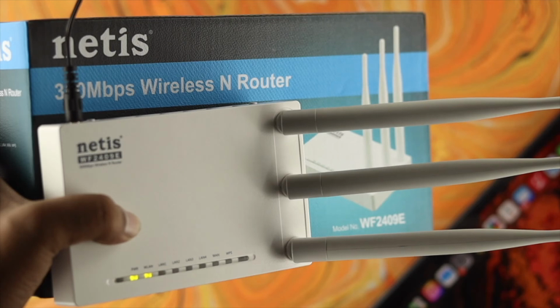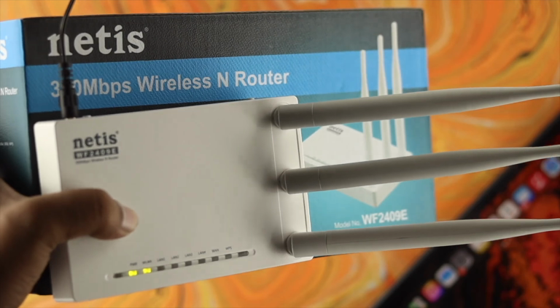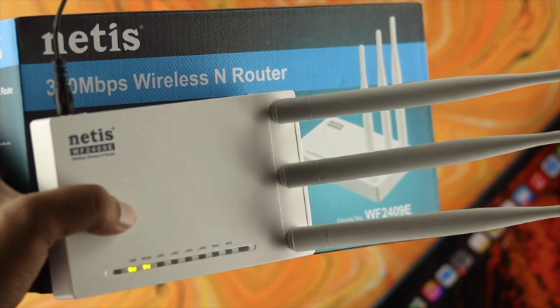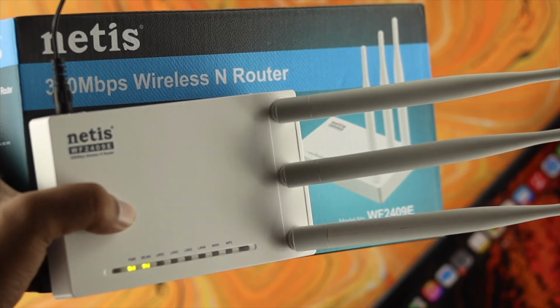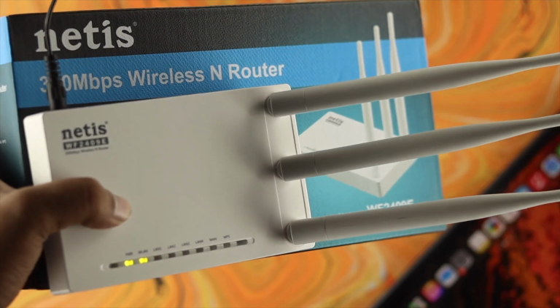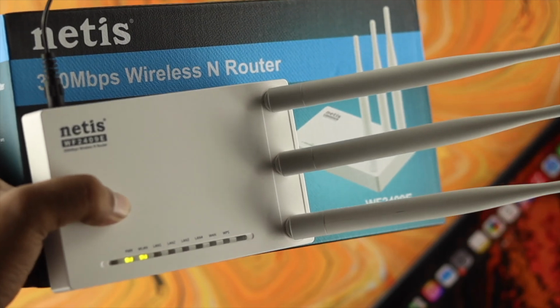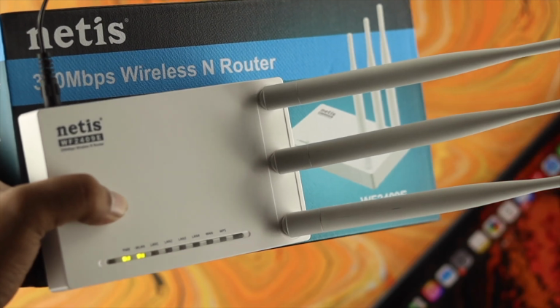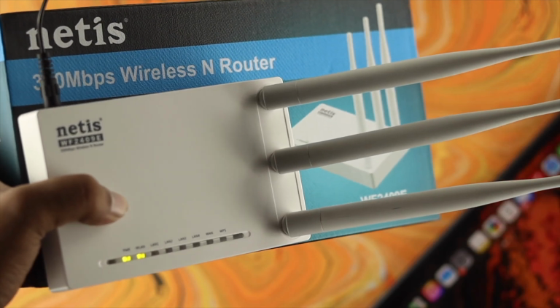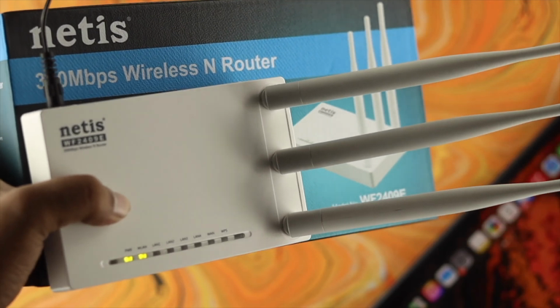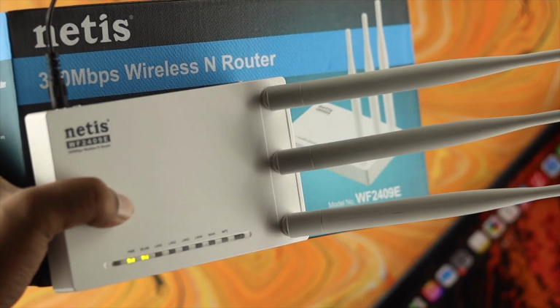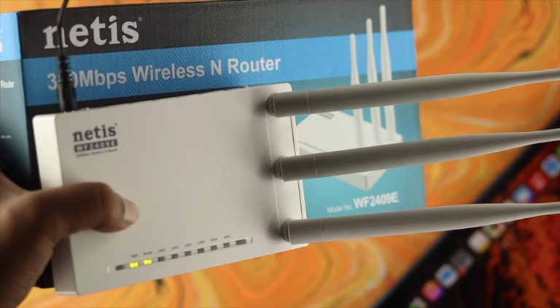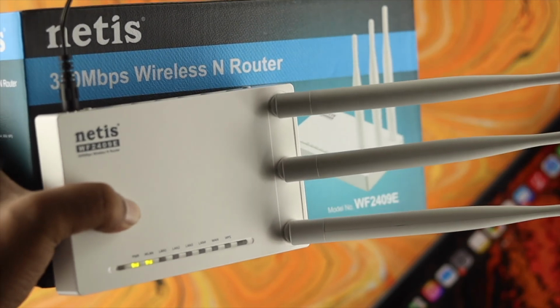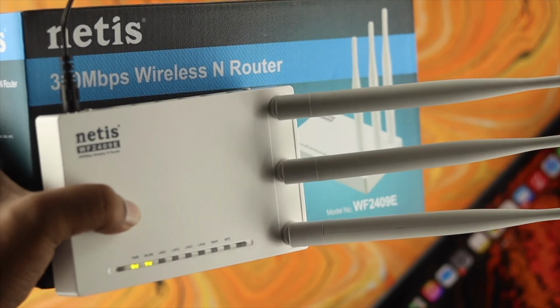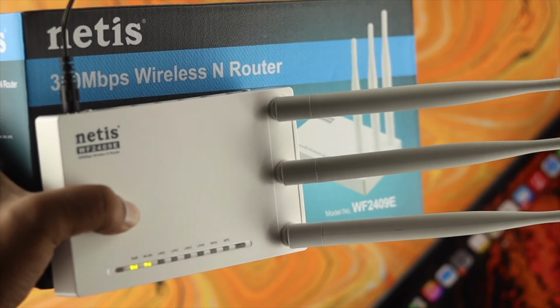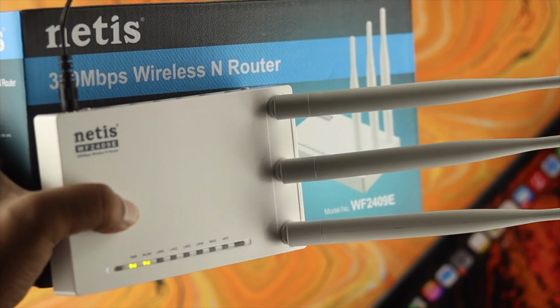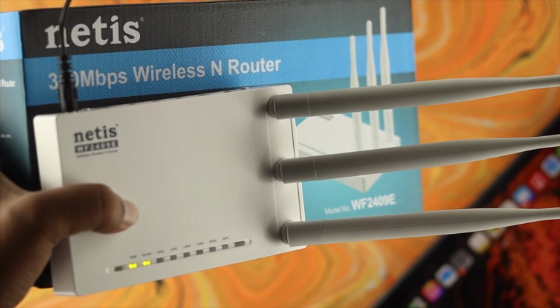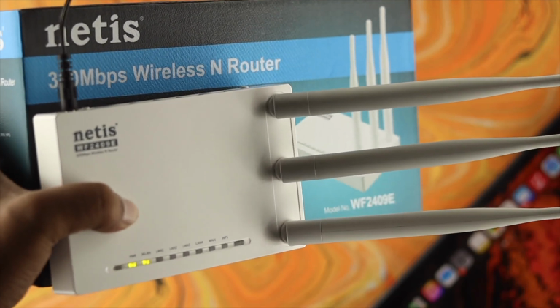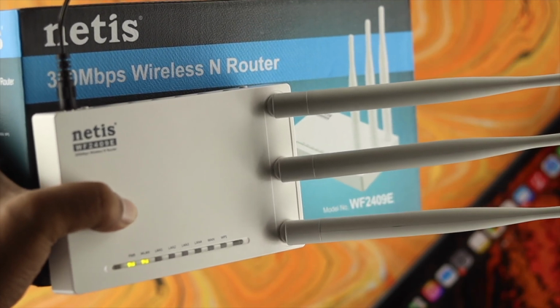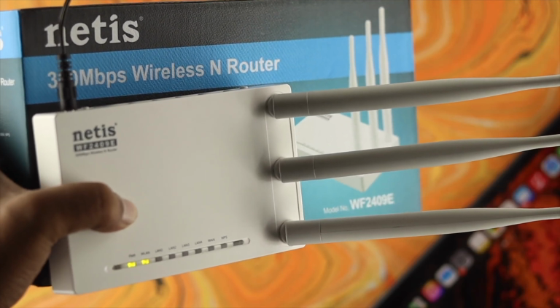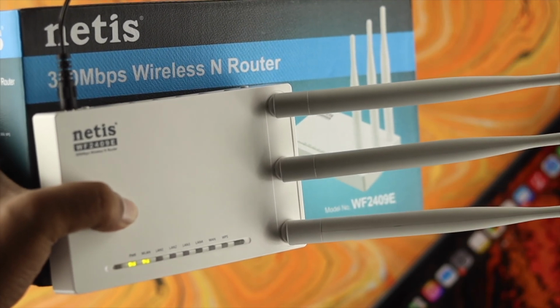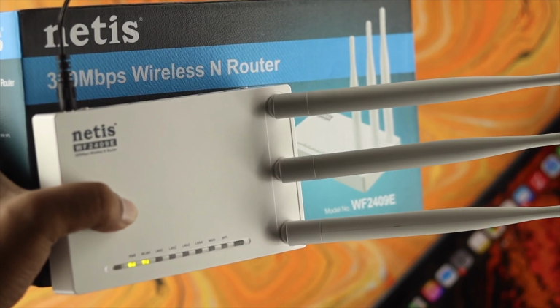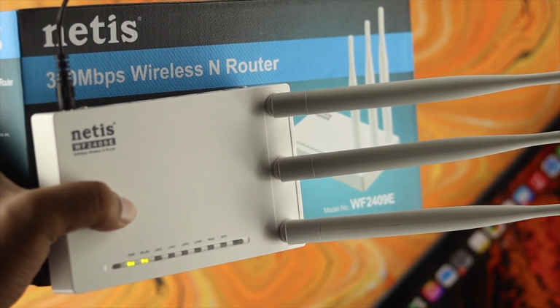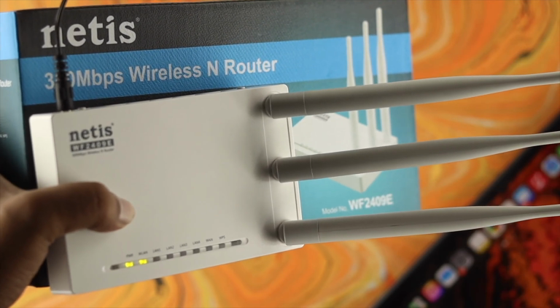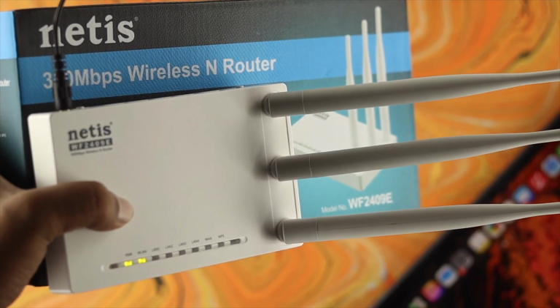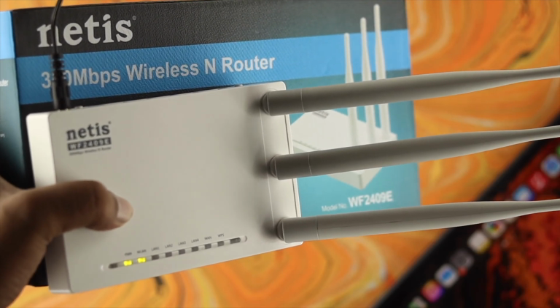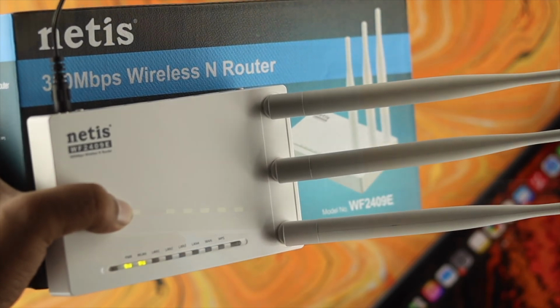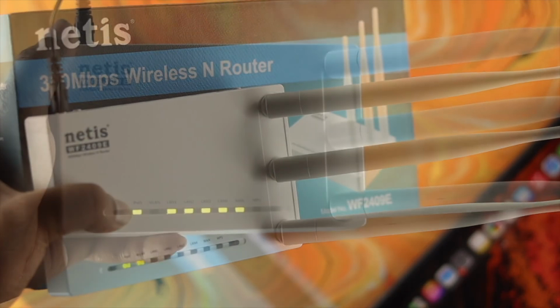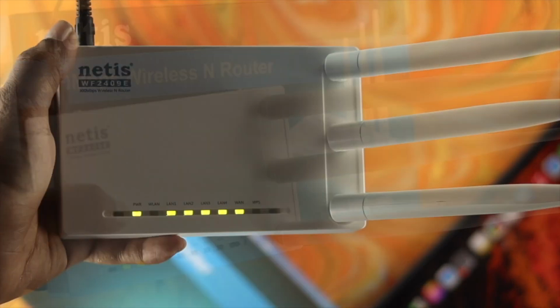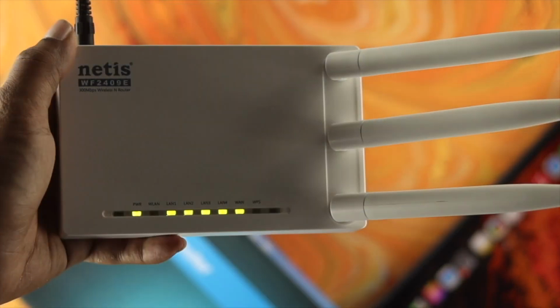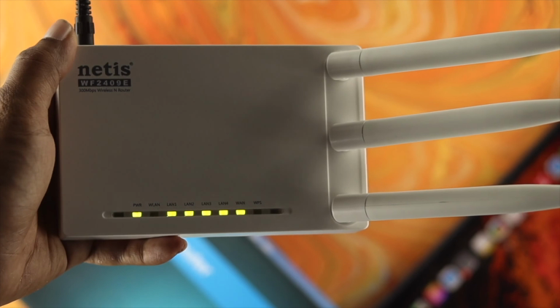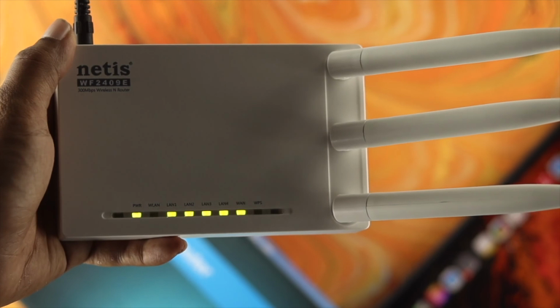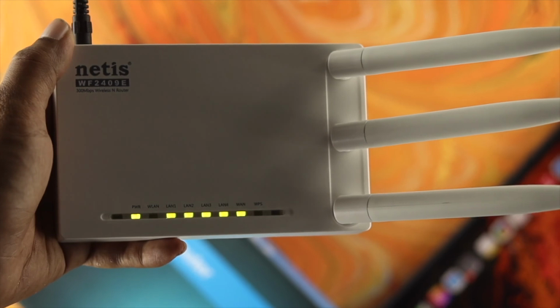How's it going everybody? Welcome back. In today's video we're going to be showing you how you can reset your Netish router.